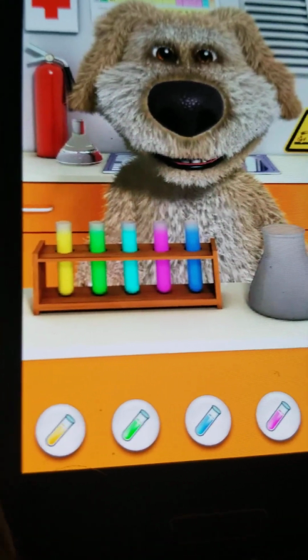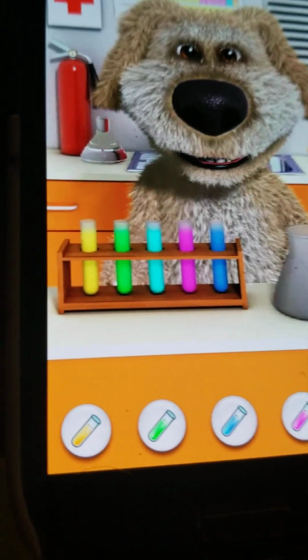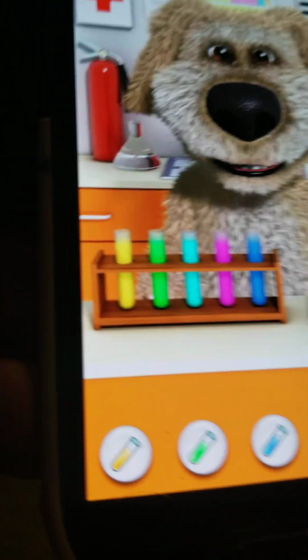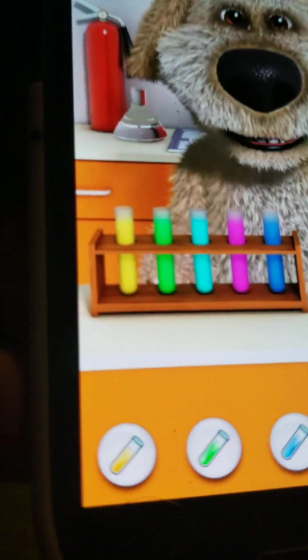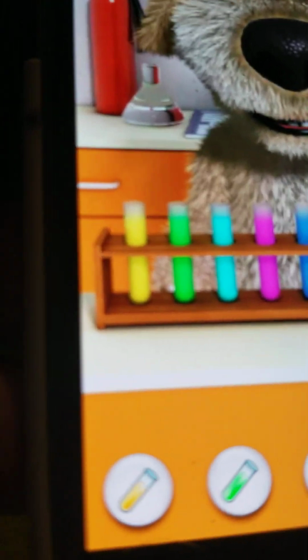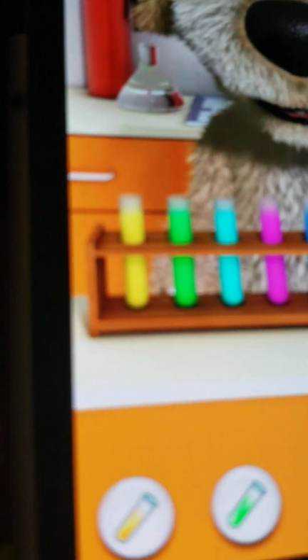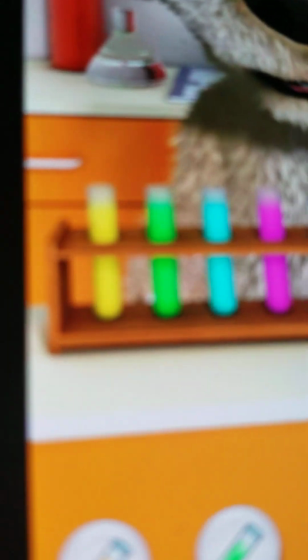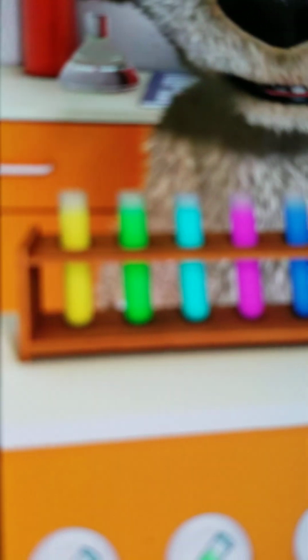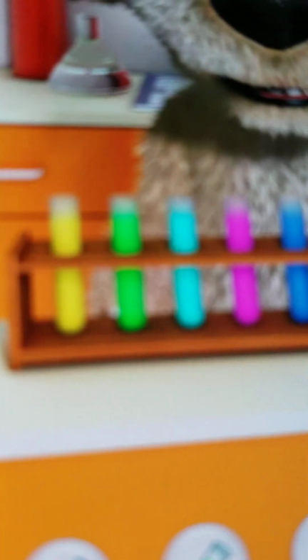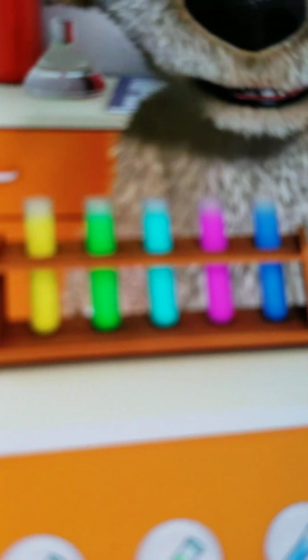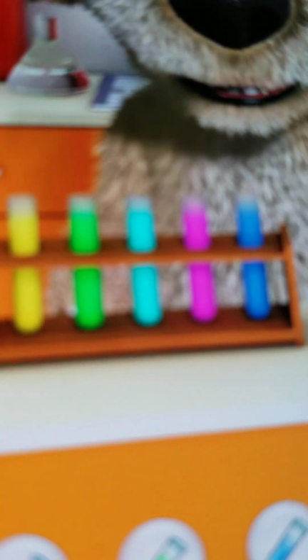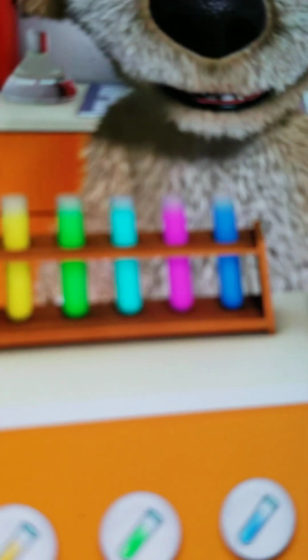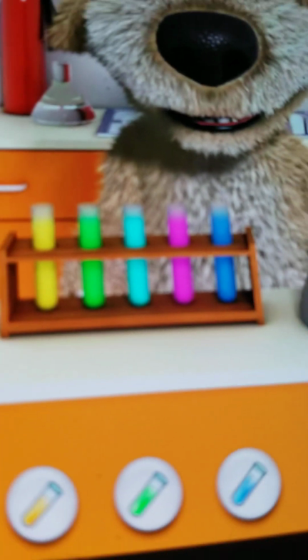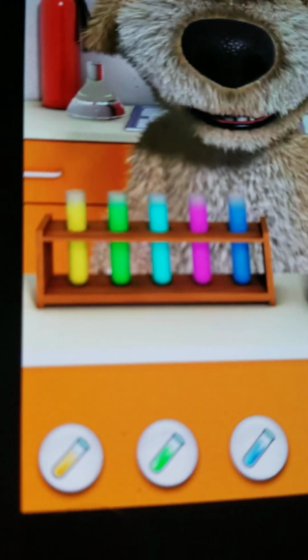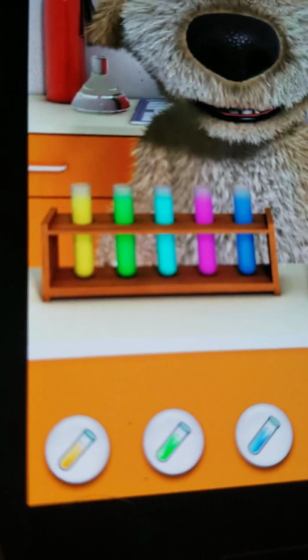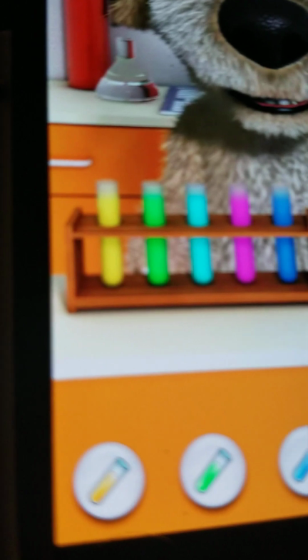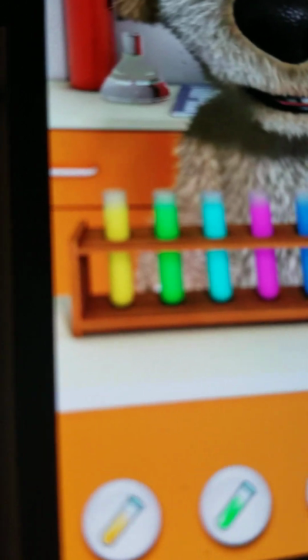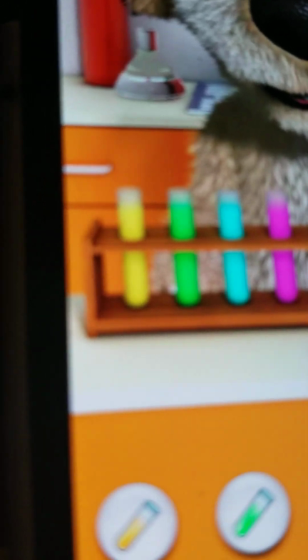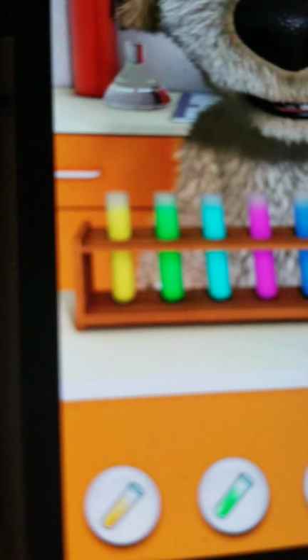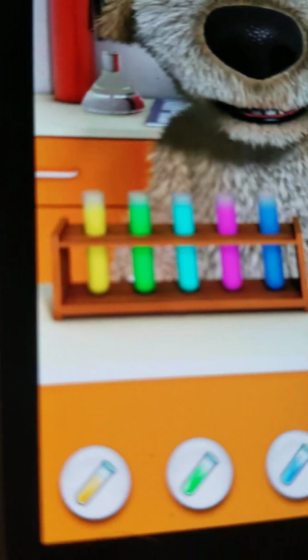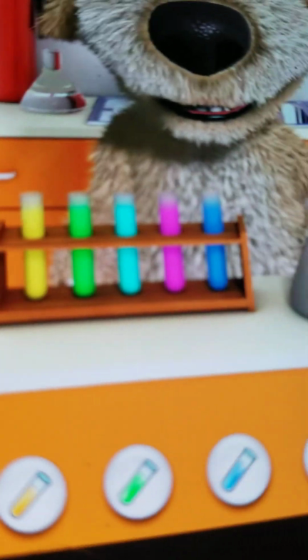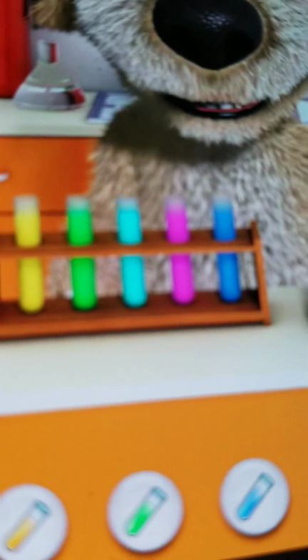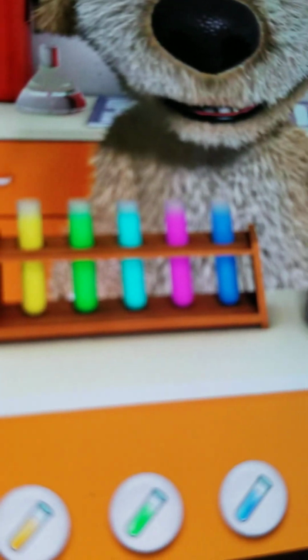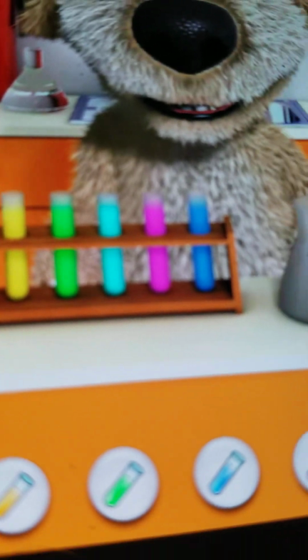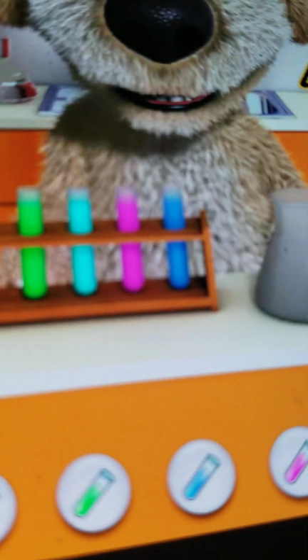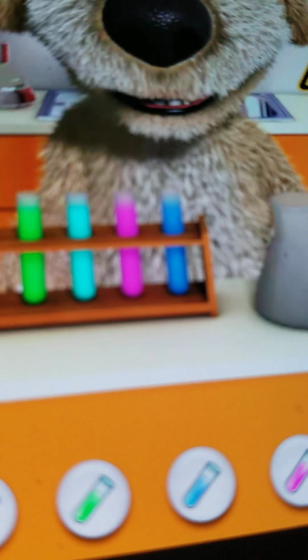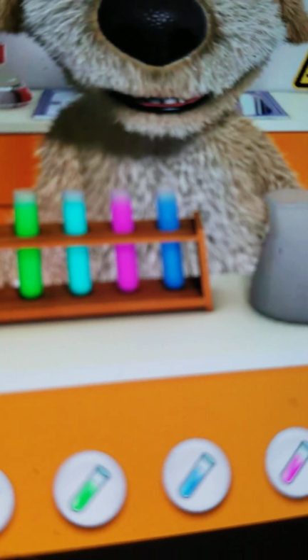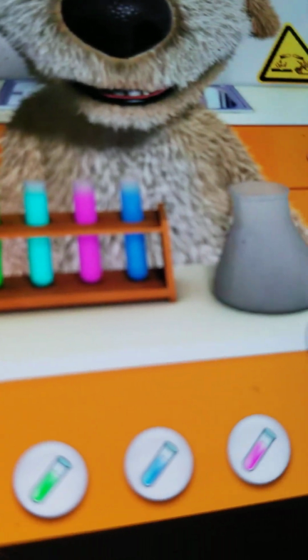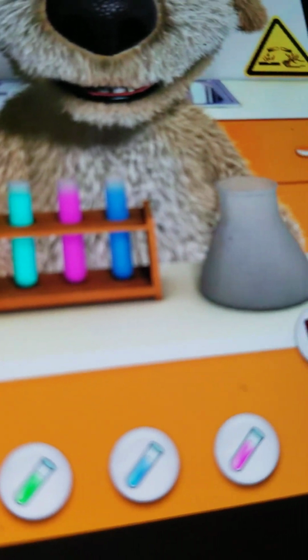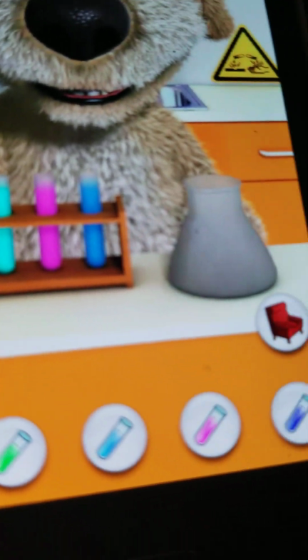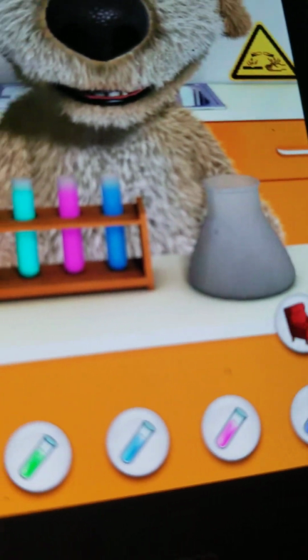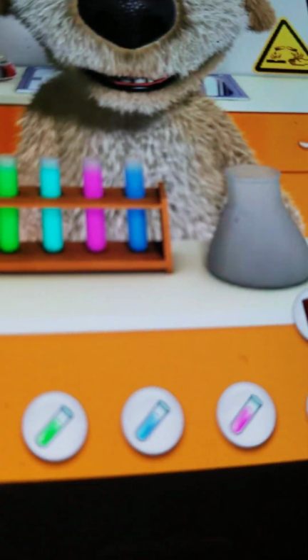There are five different test tubes. They are yellow, green, cyan, pink, and blue.